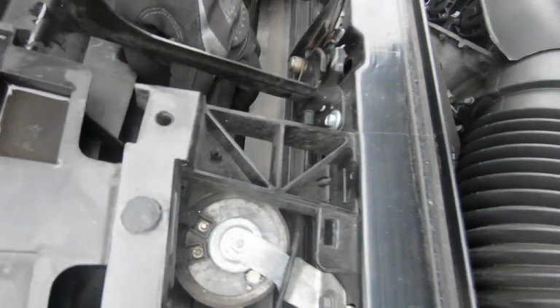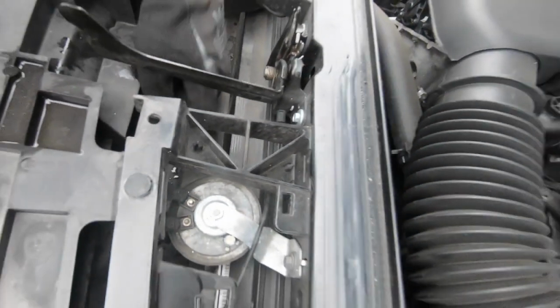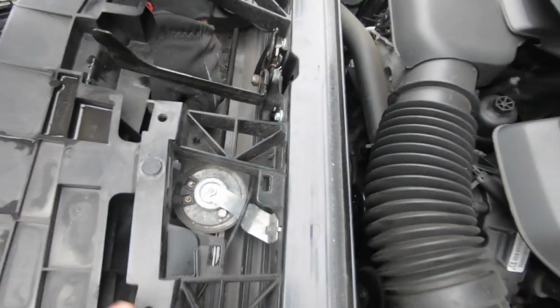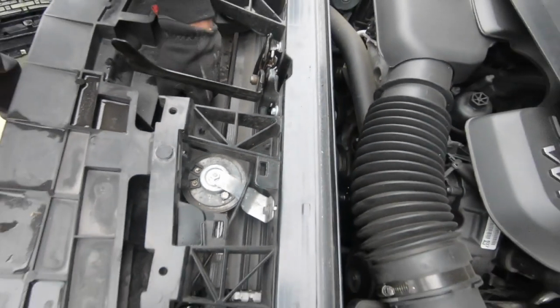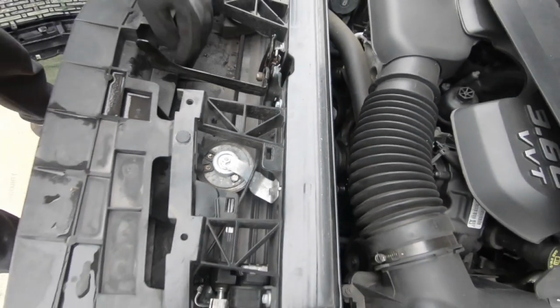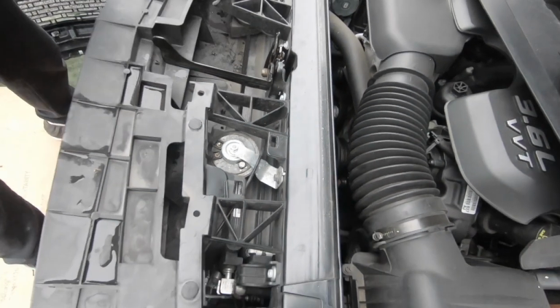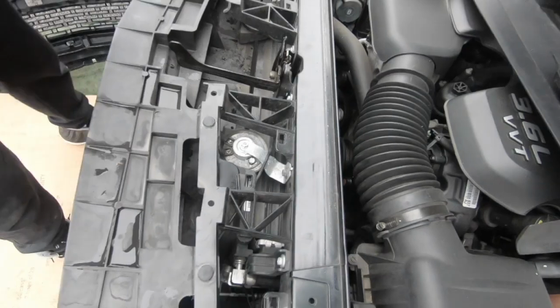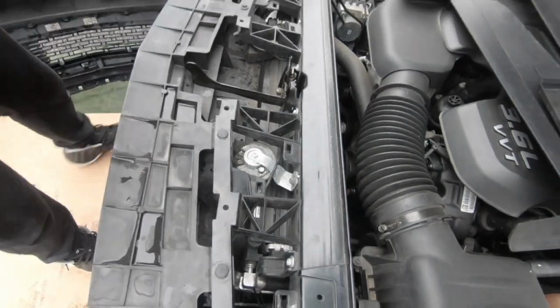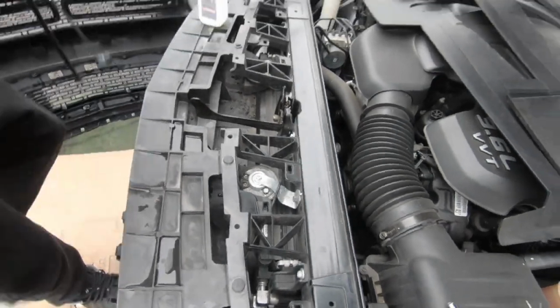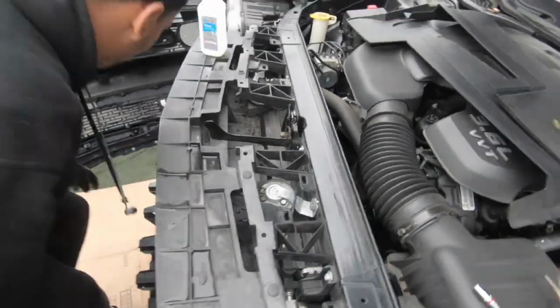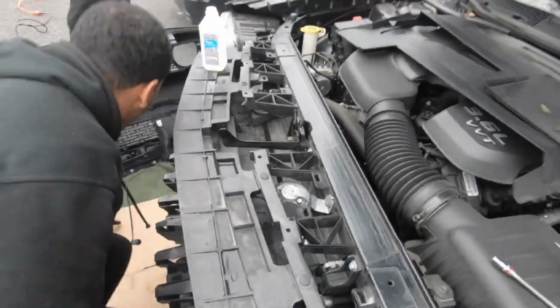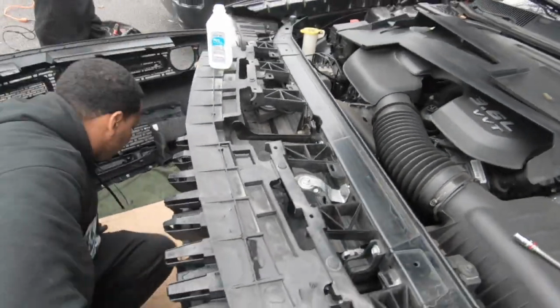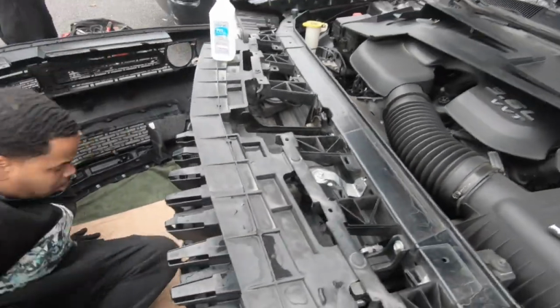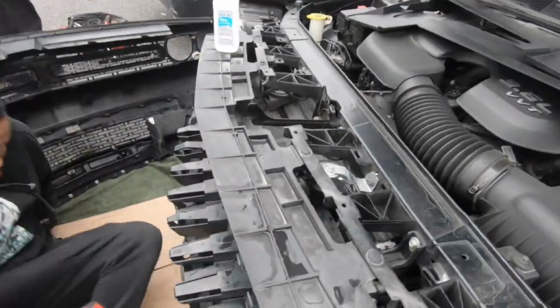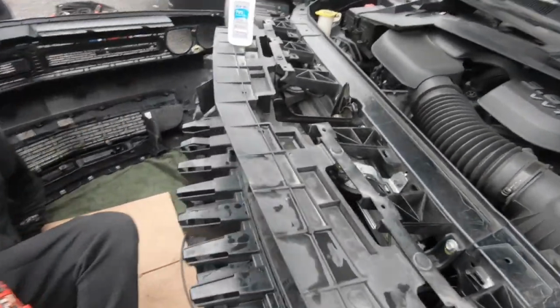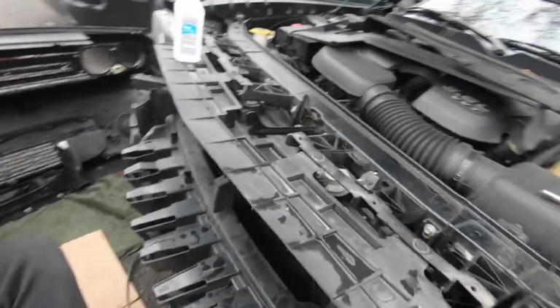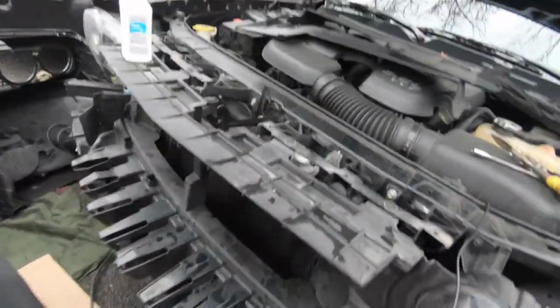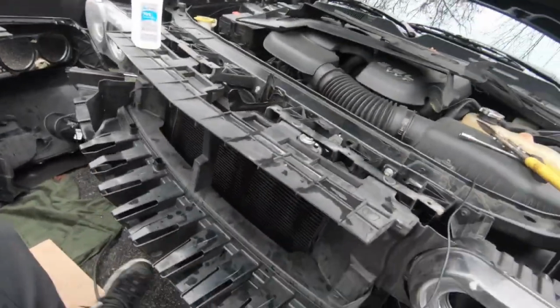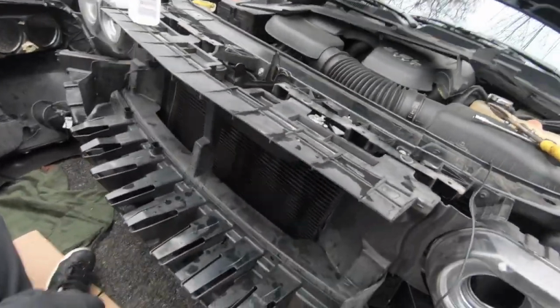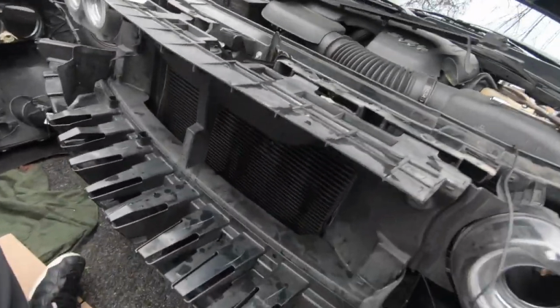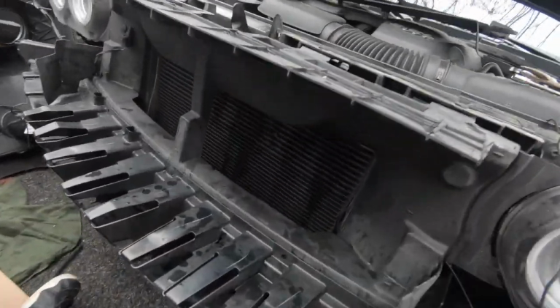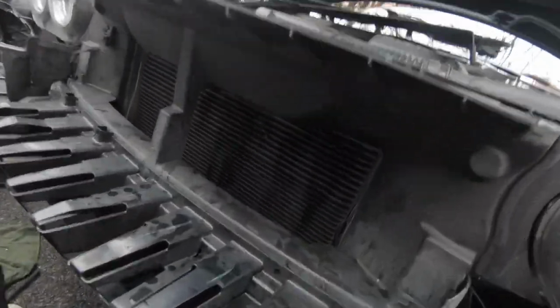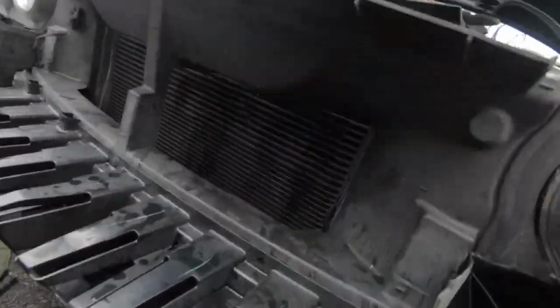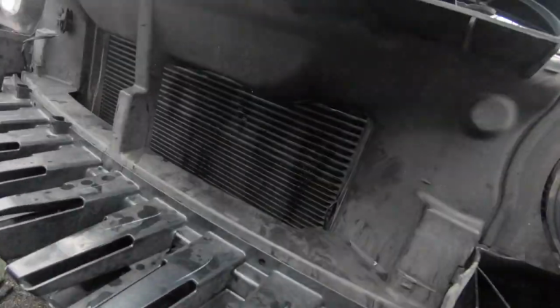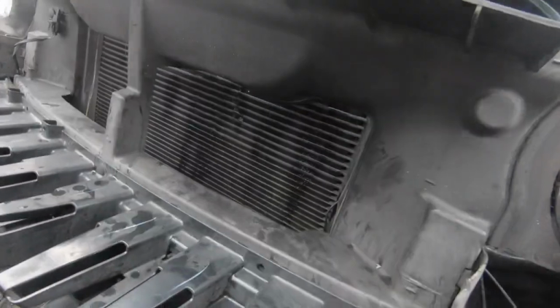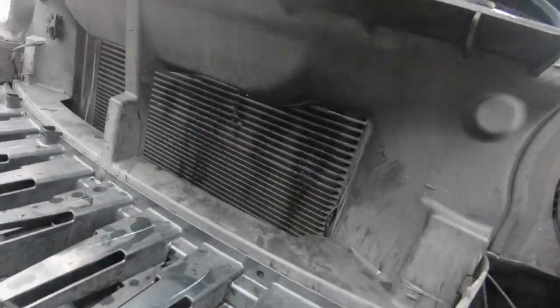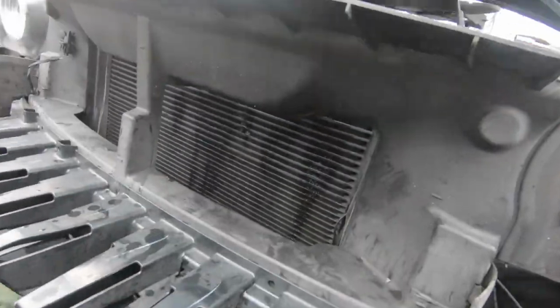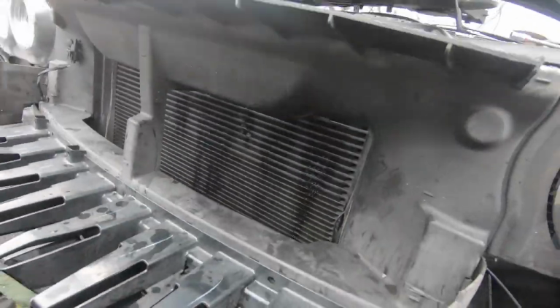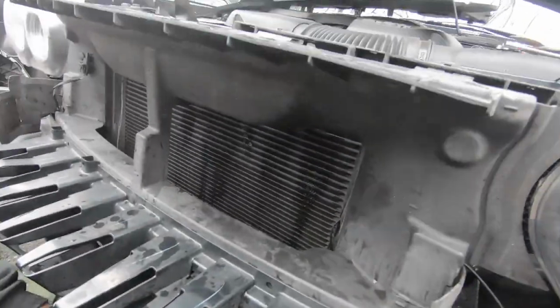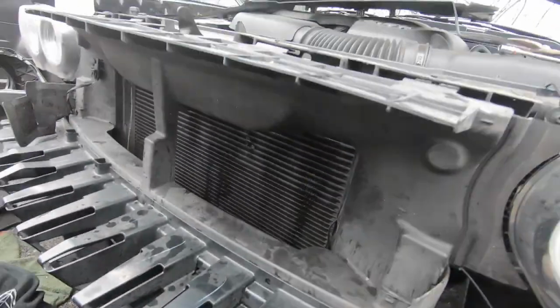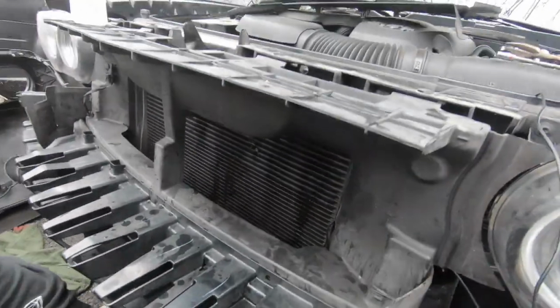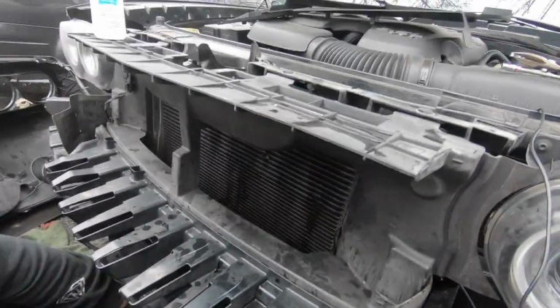Yeah, a little custom work right here. All right, give me a zip tie. Got the zip tie — pass it back down through here.